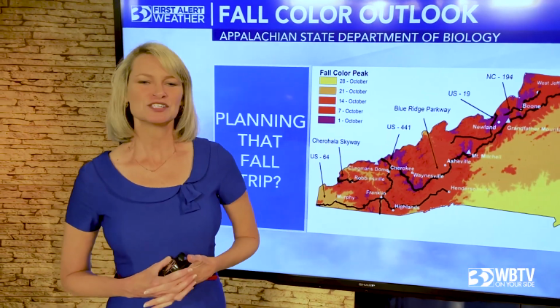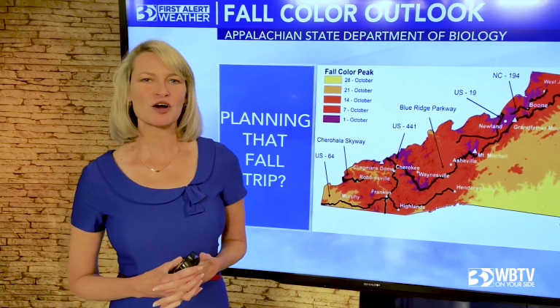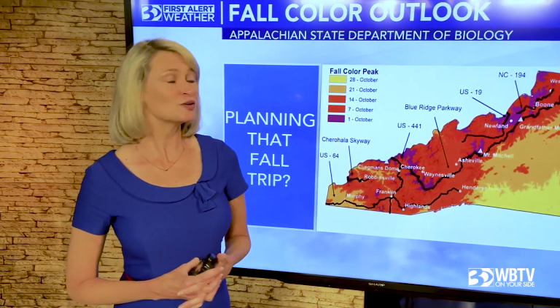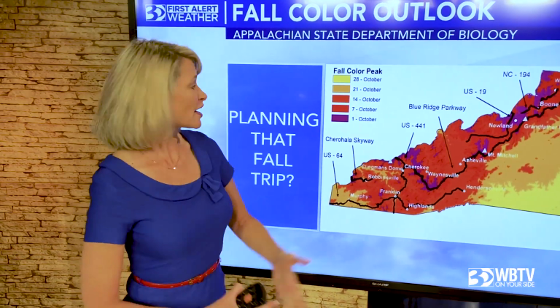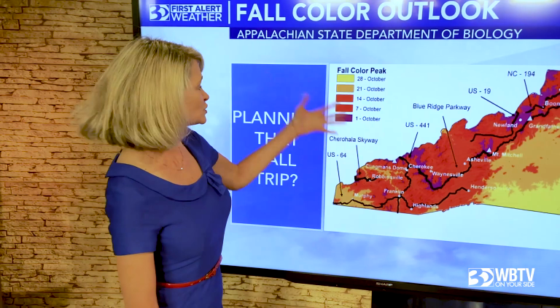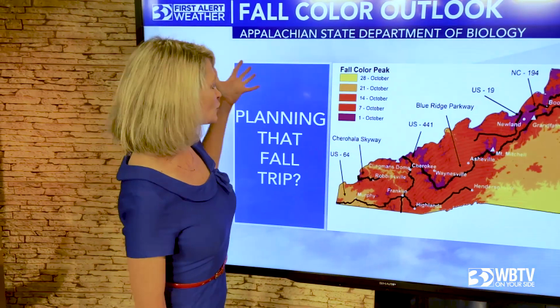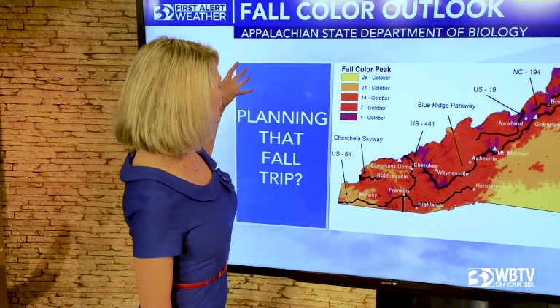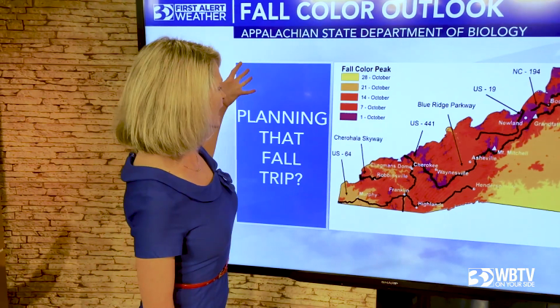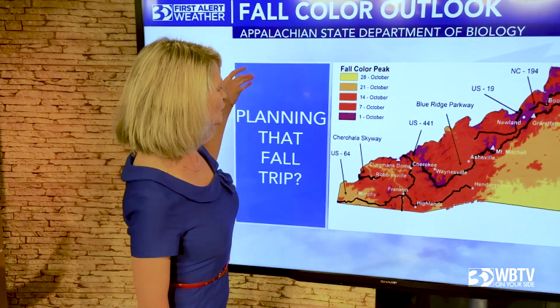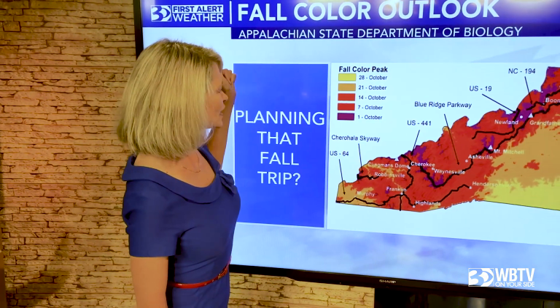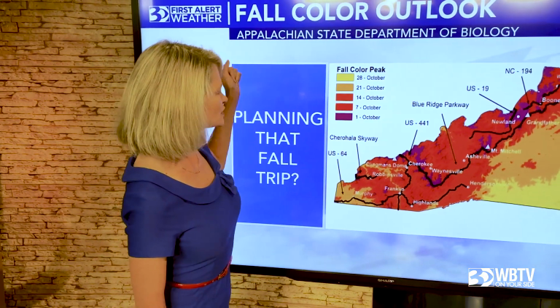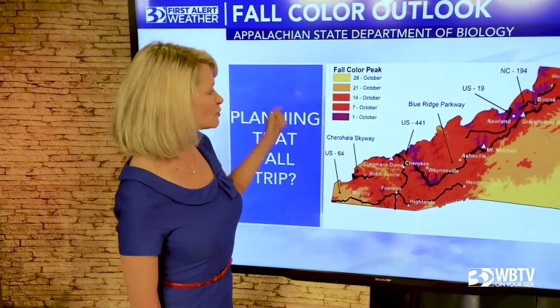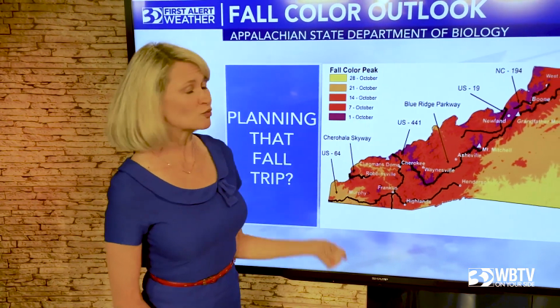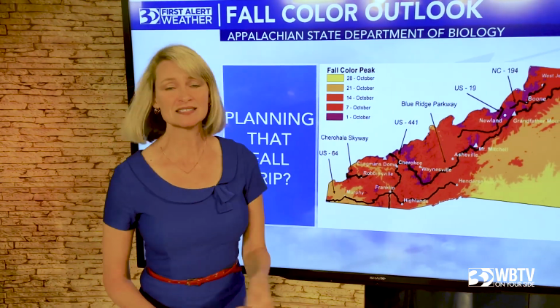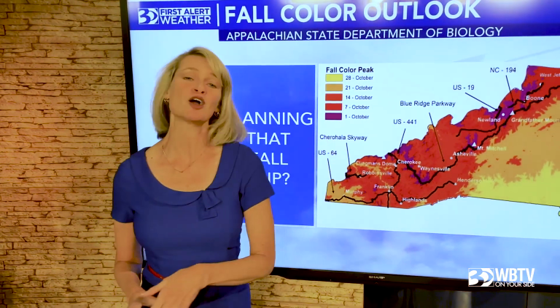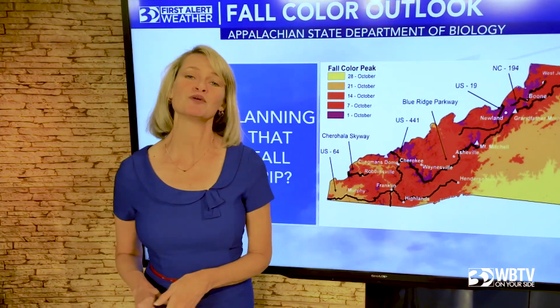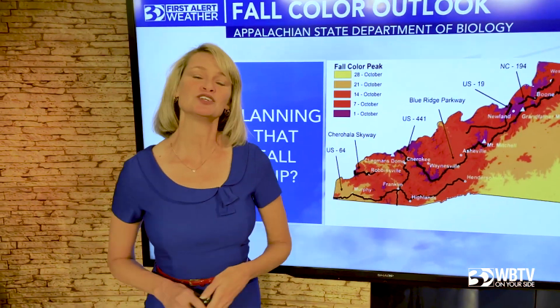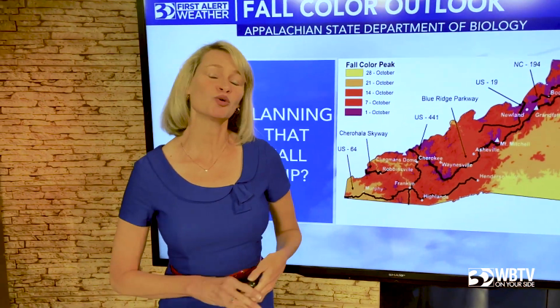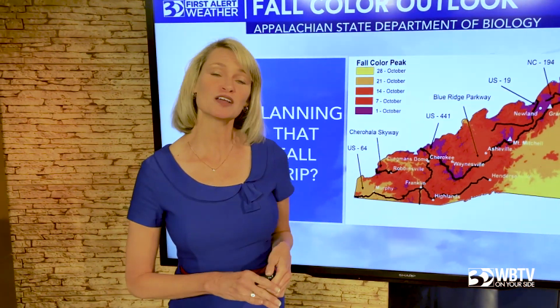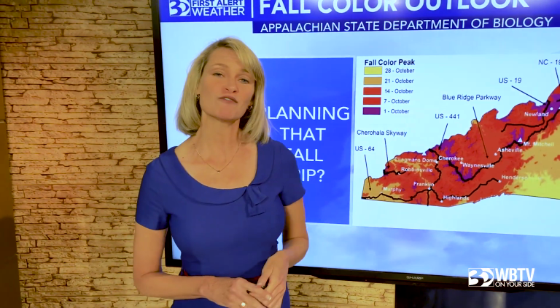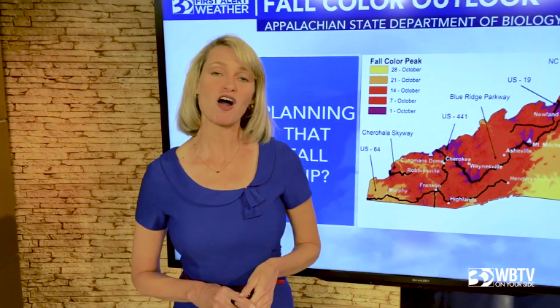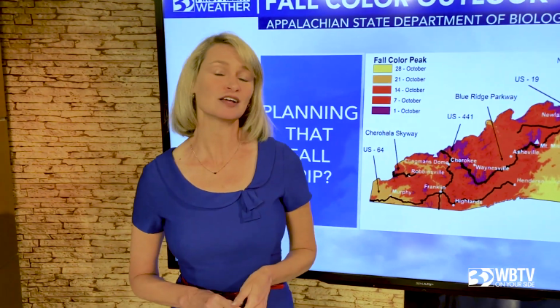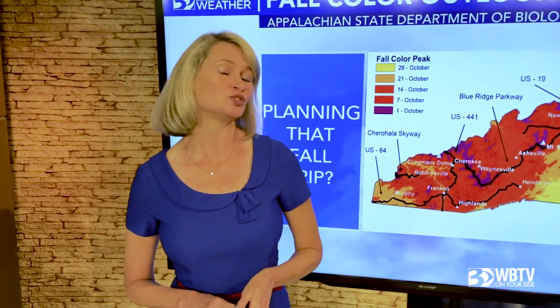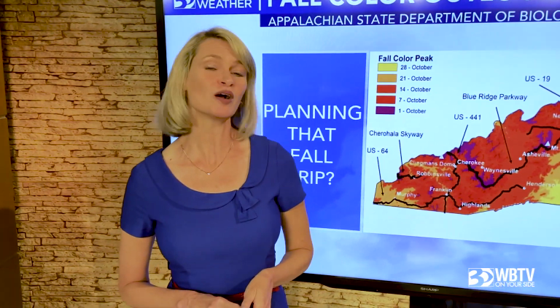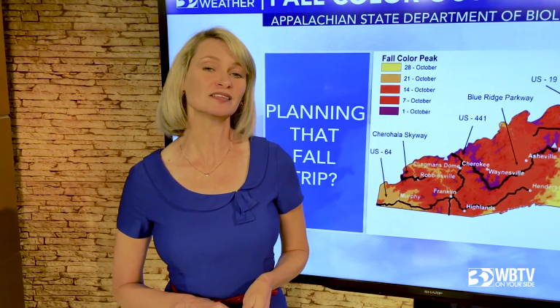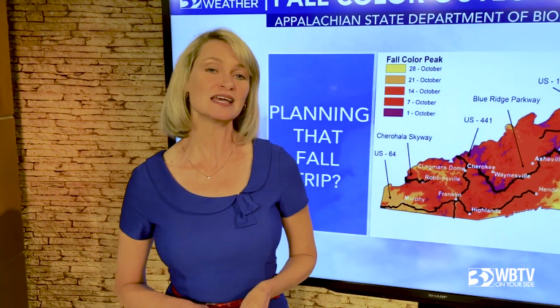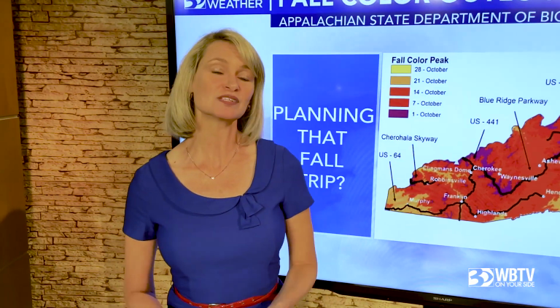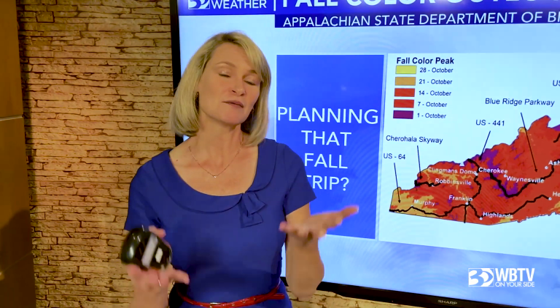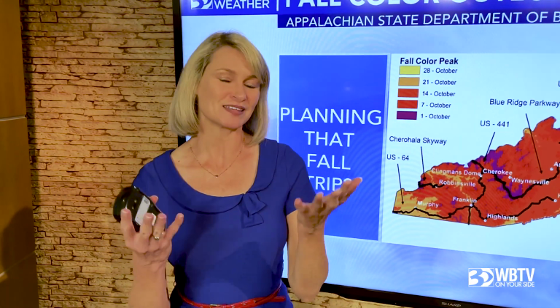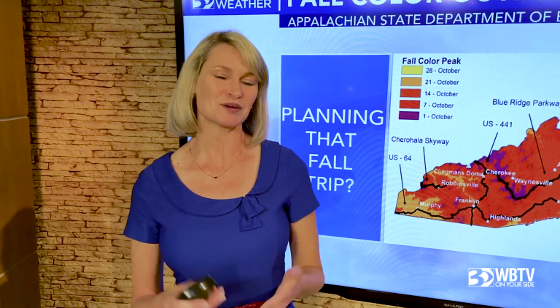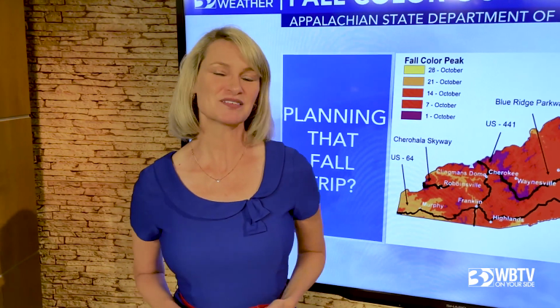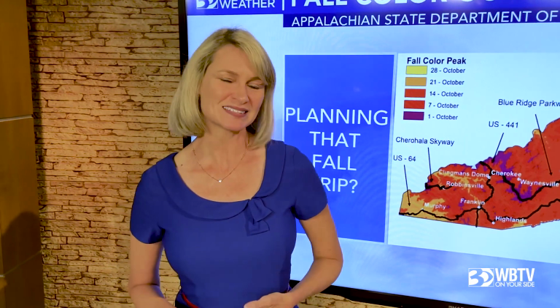This is what we're looking at over the next couple of weeks. I hope you enjoy your fall, enjoy the leaves, and make the most of it.